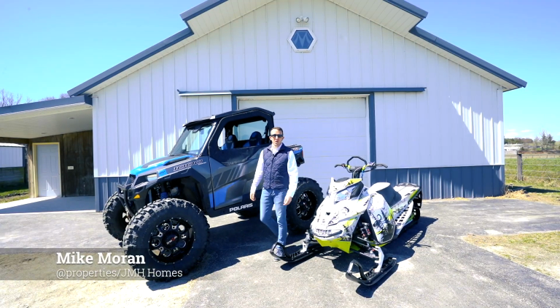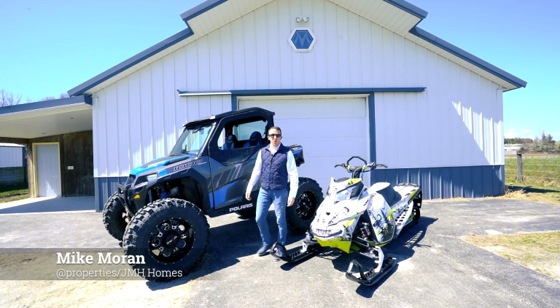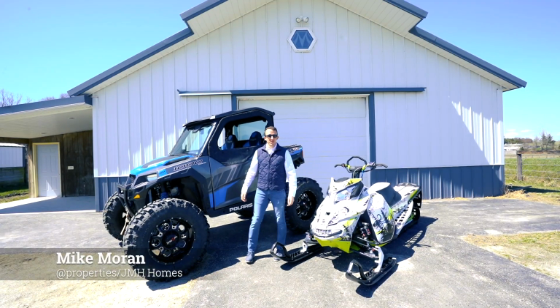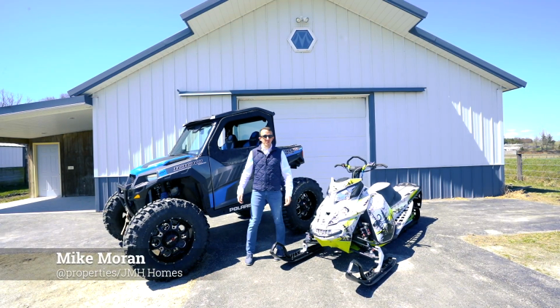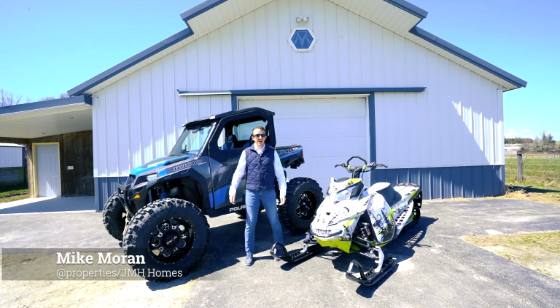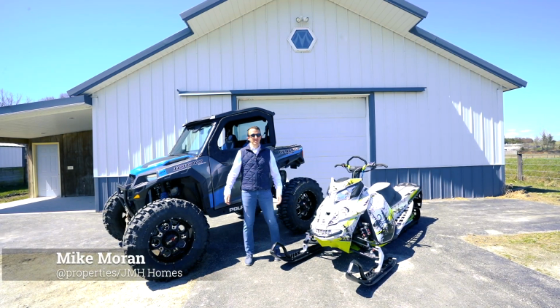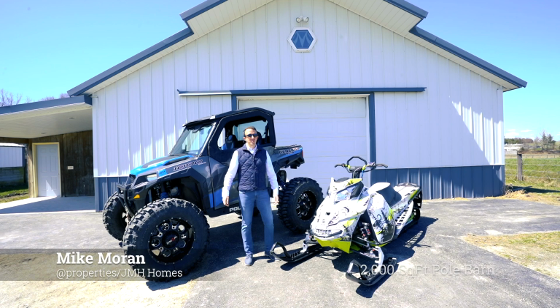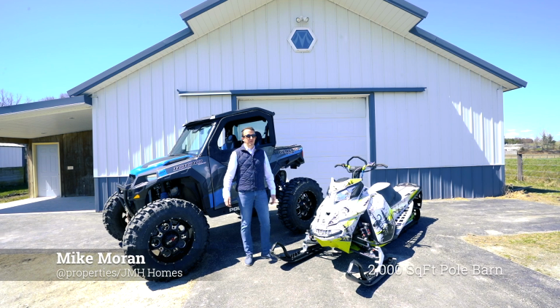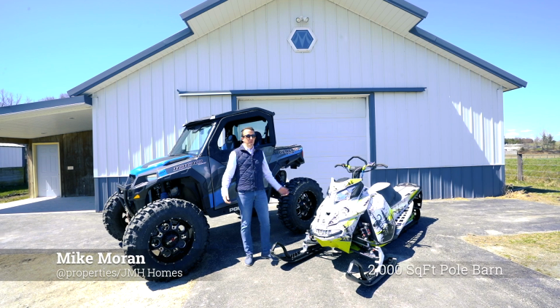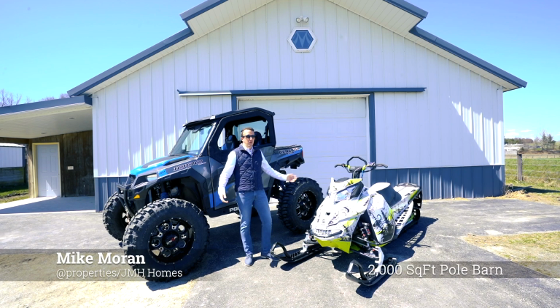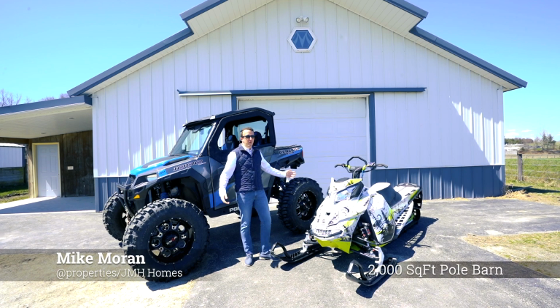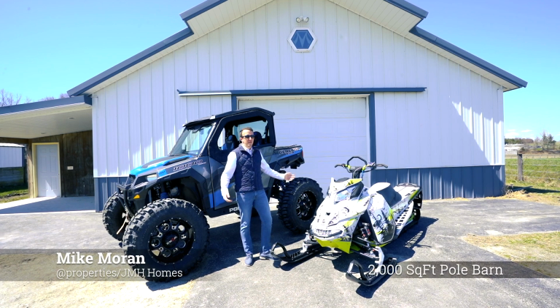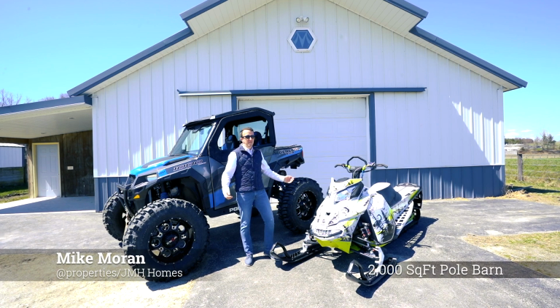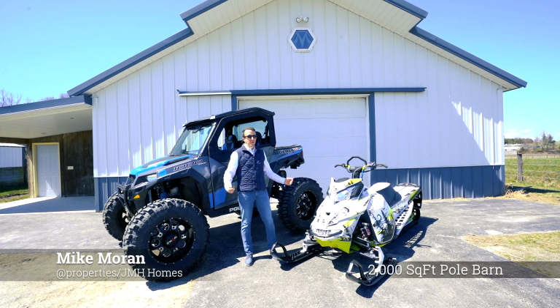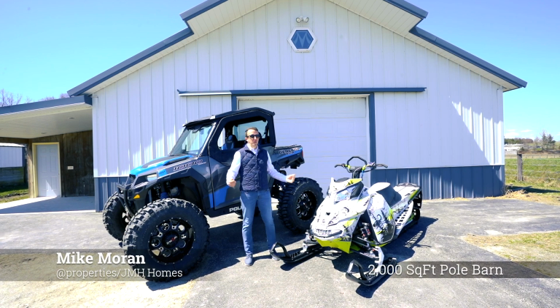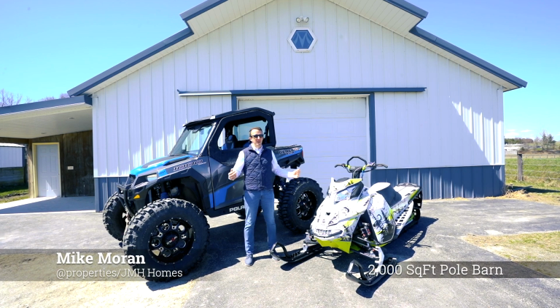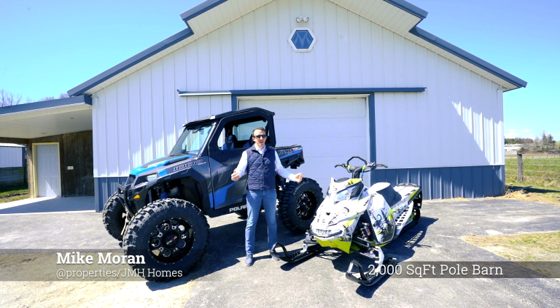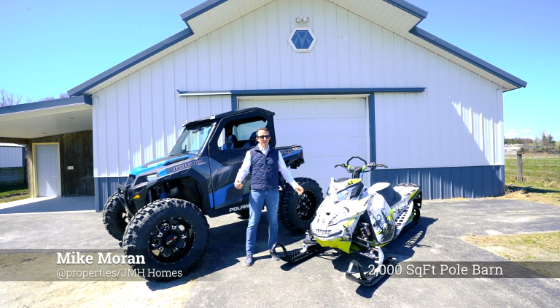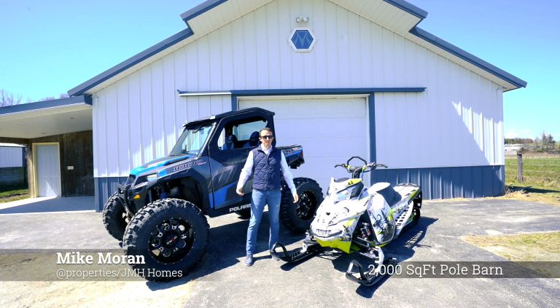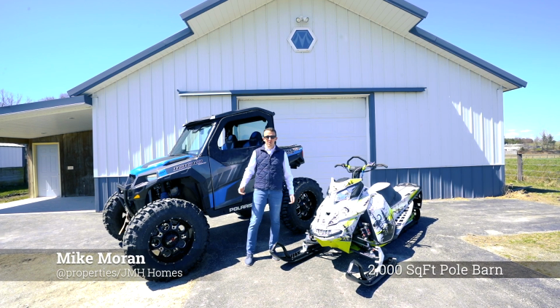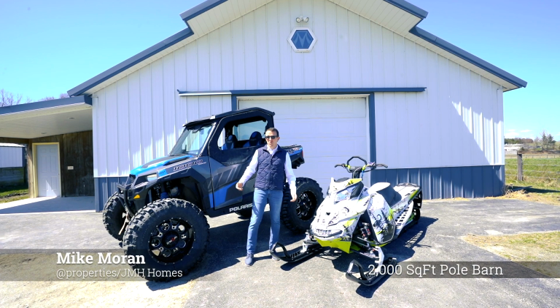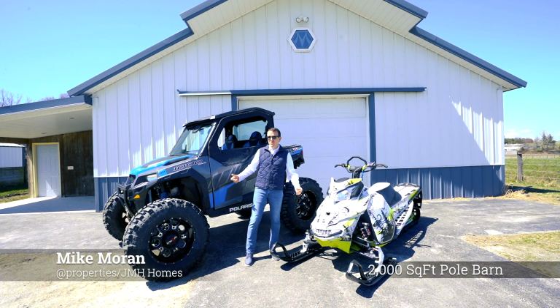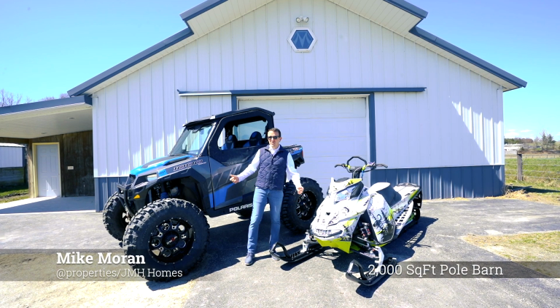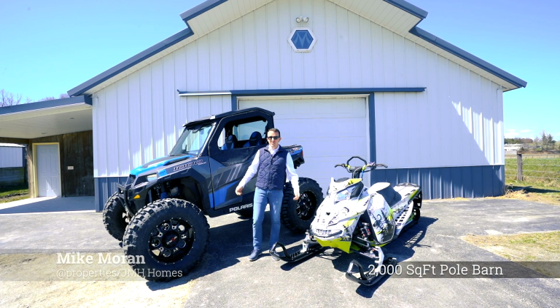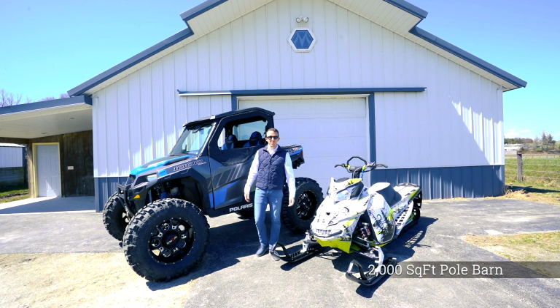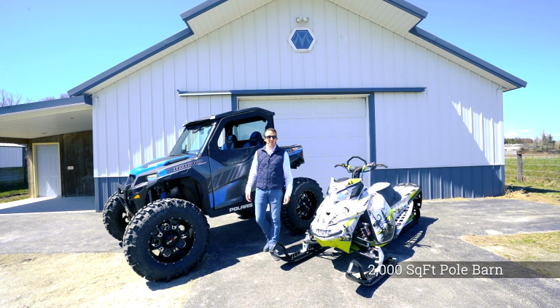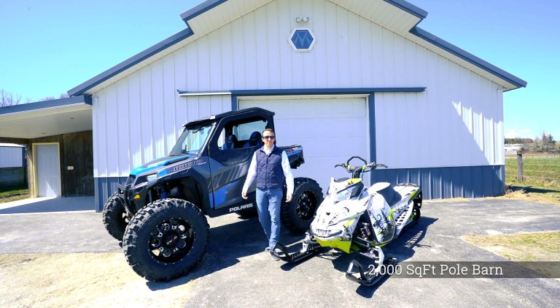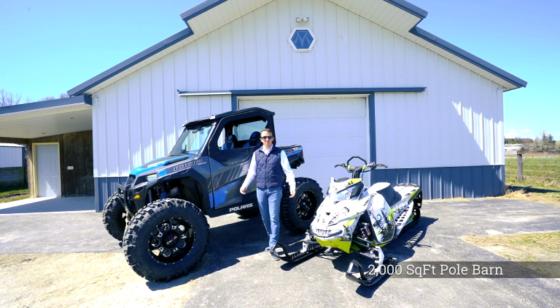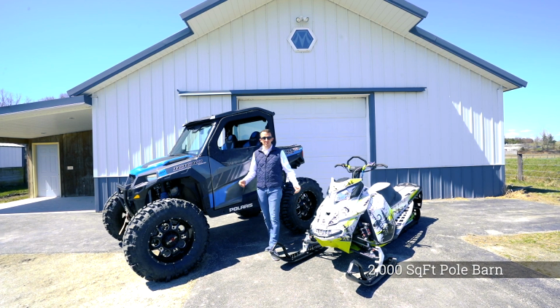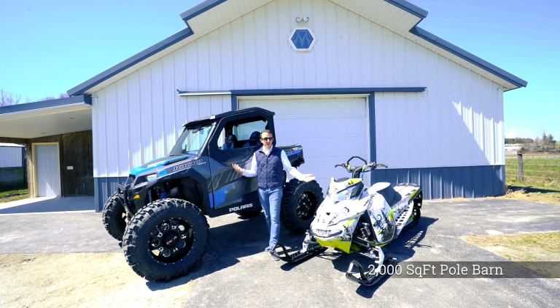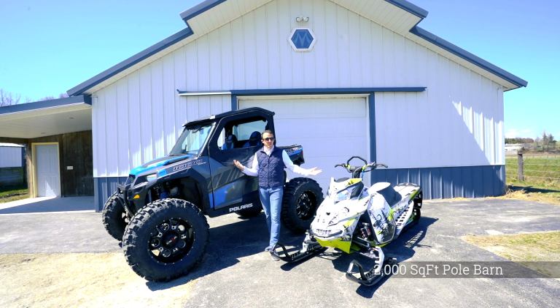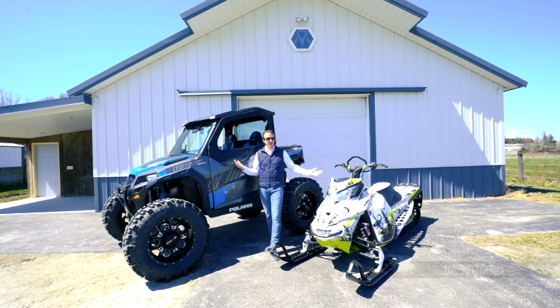Over 2,000 square foot pole barn with loft, horse stalls, and plenty of room for all your toys.